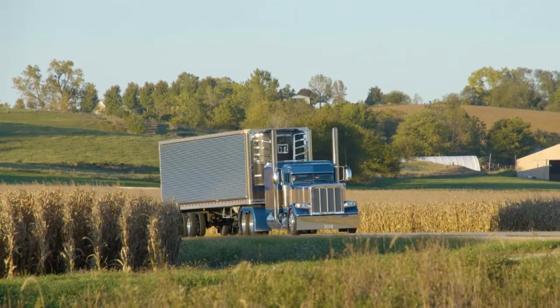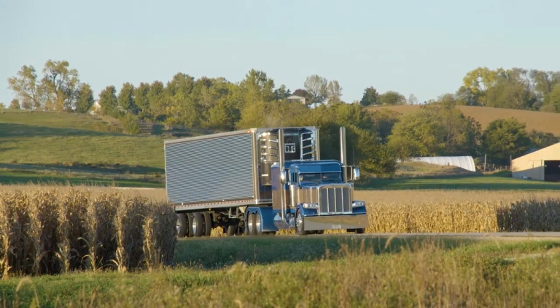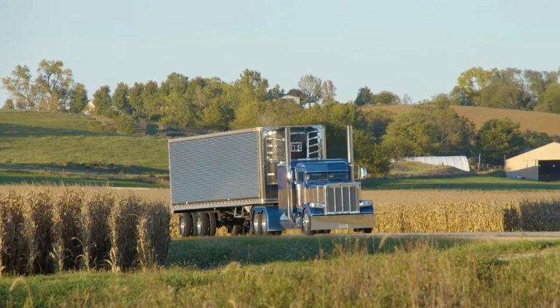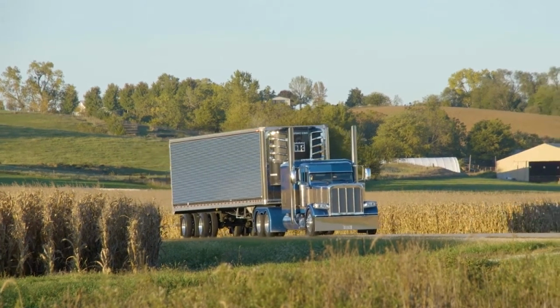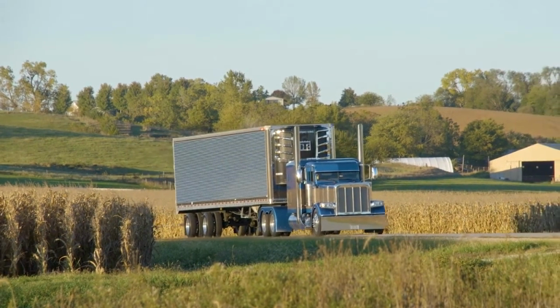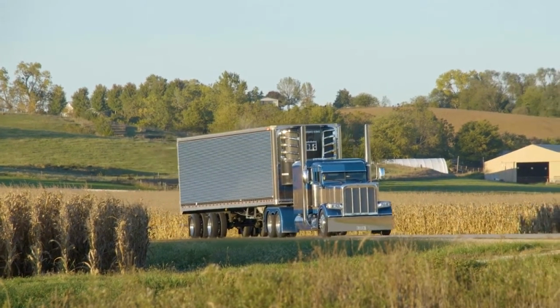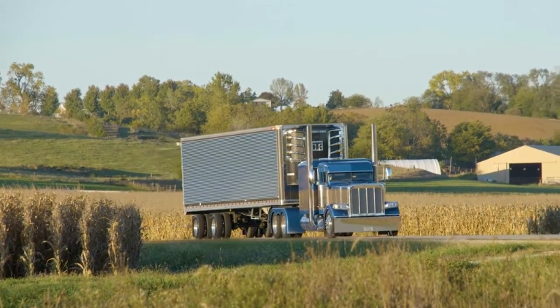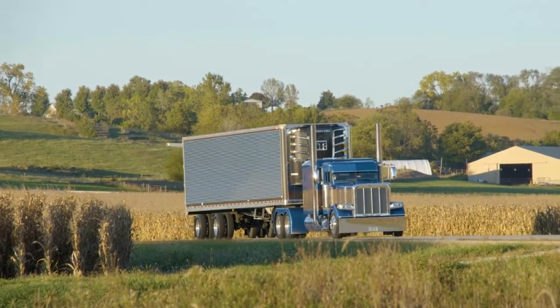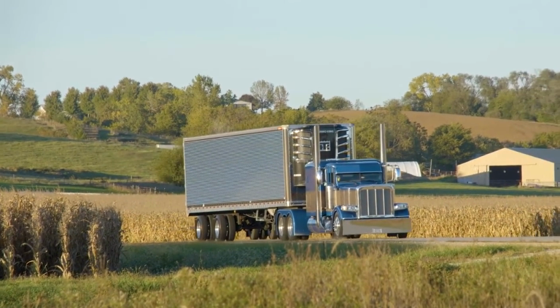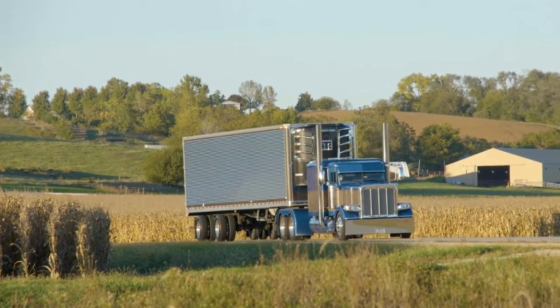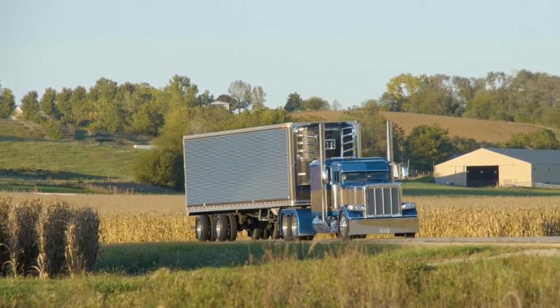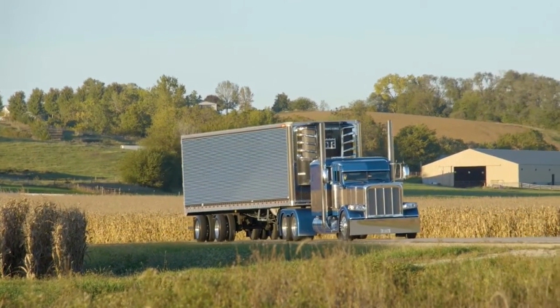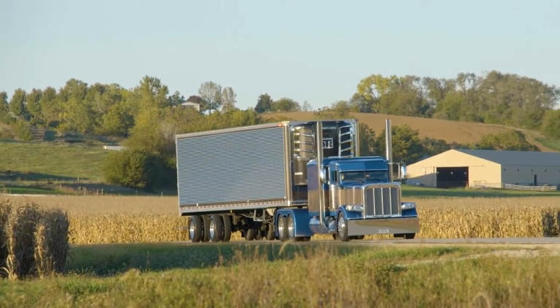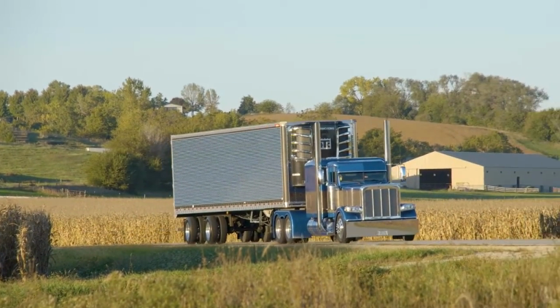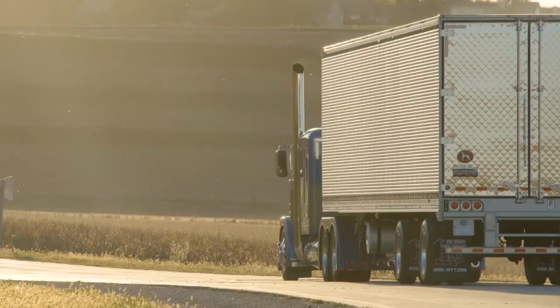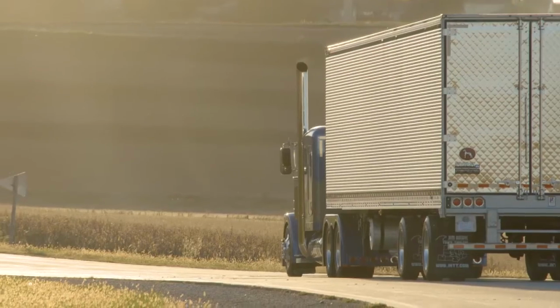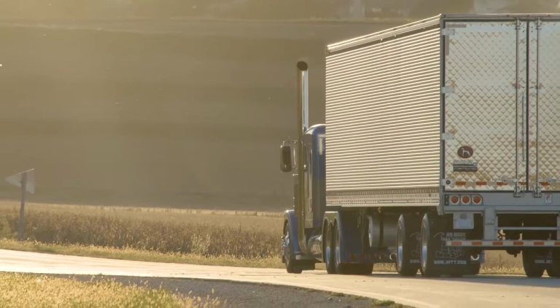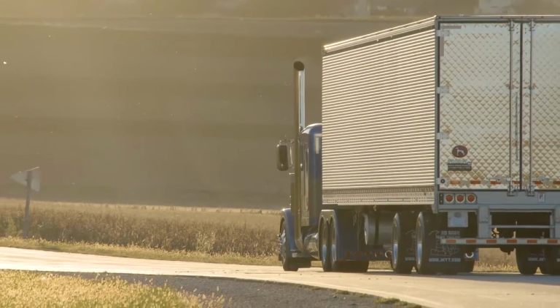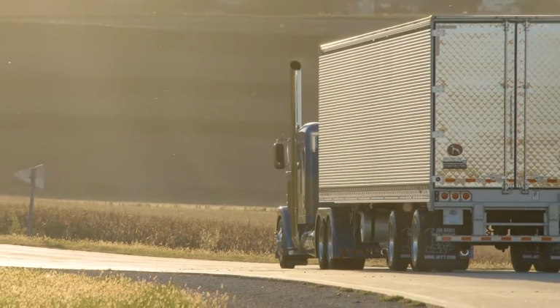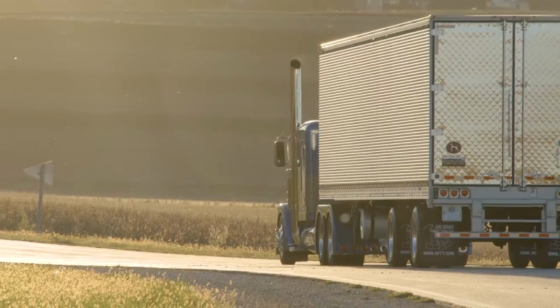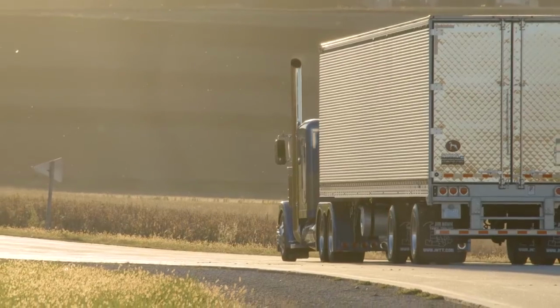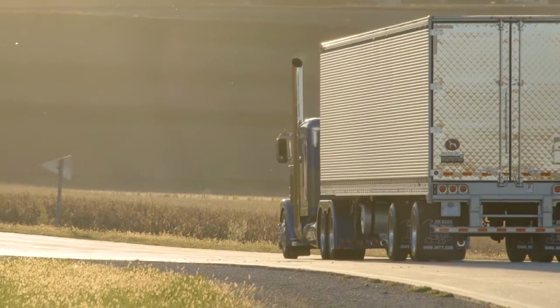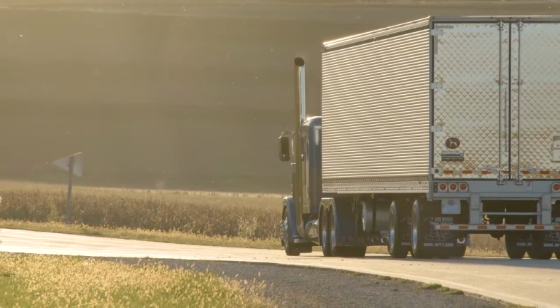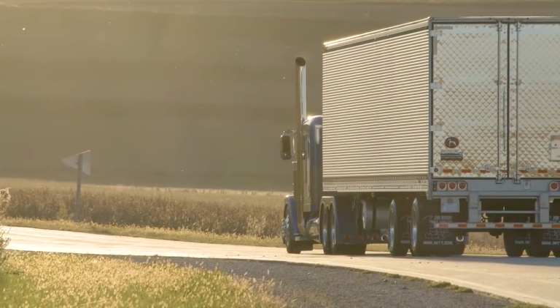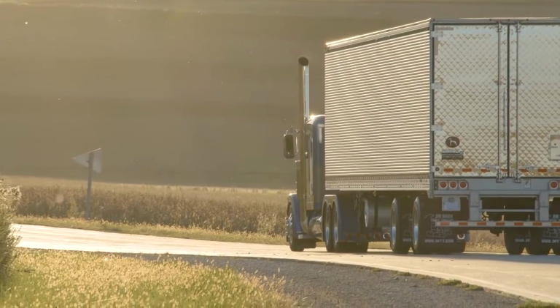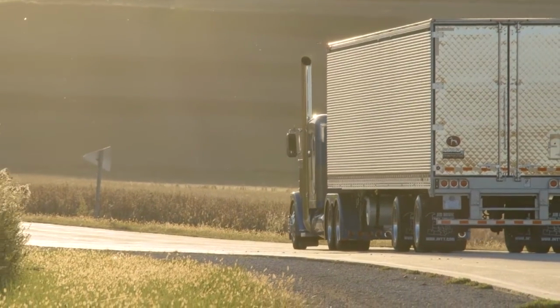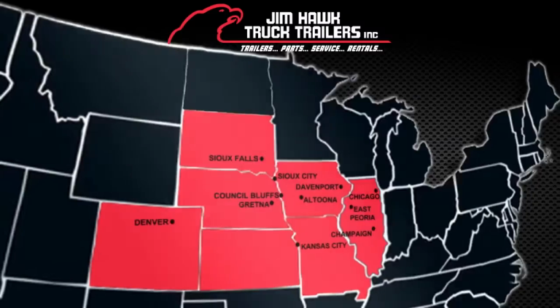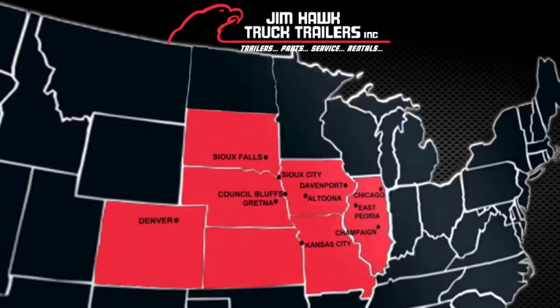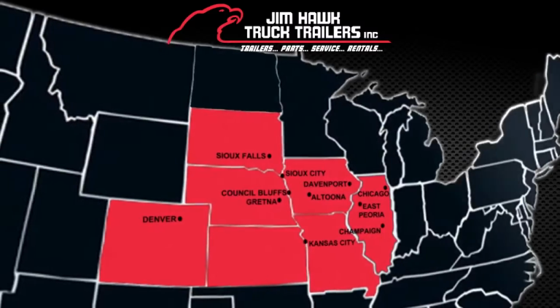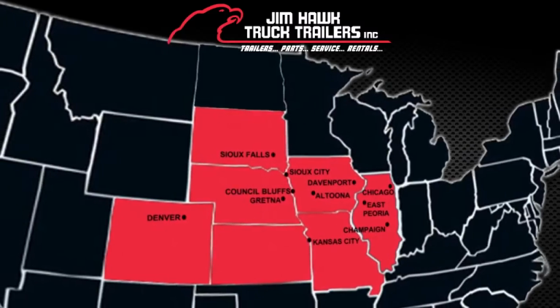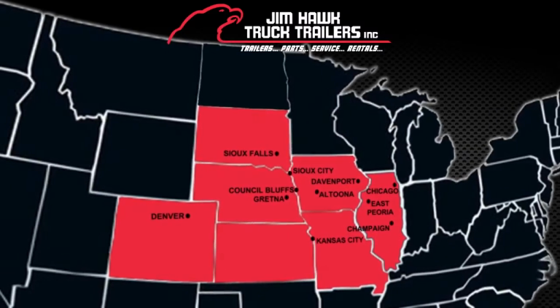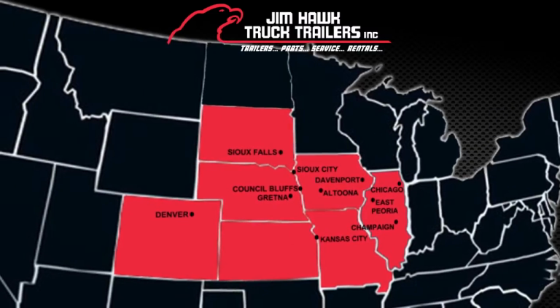The Great Dane Diamond Series. Exclusively offered by Jim Hawk Truck Trailers. The highest performing, most thermally efficient trailer available.